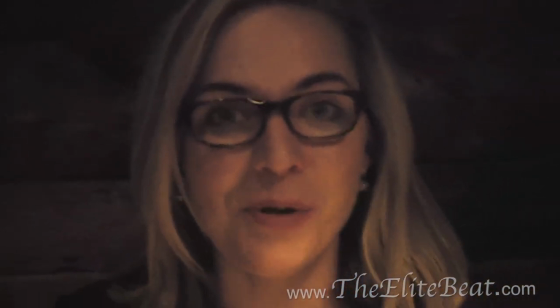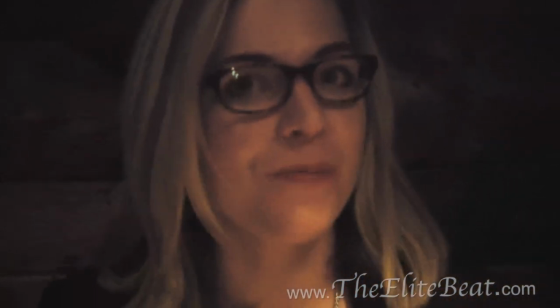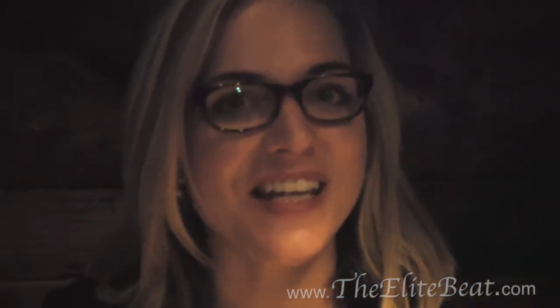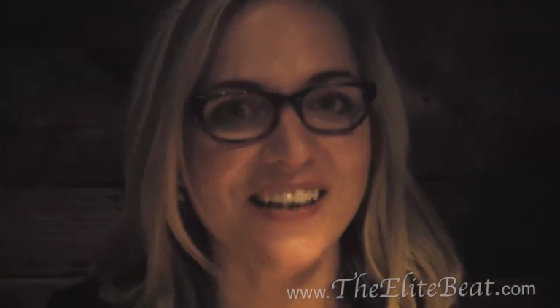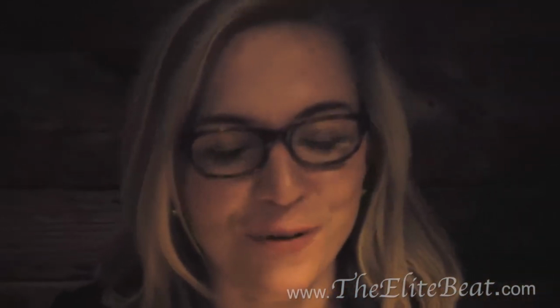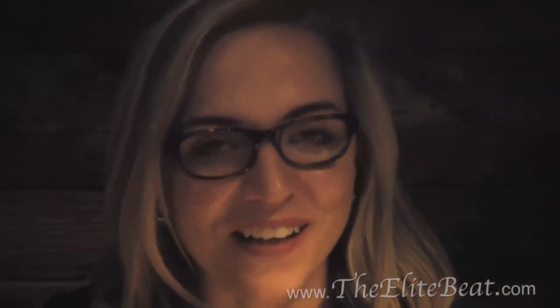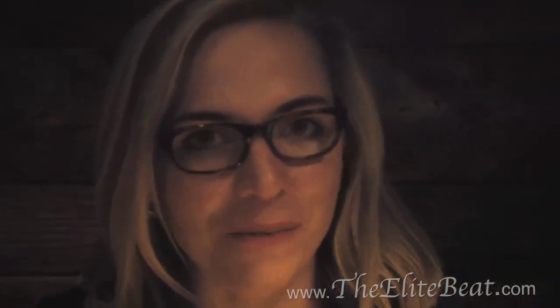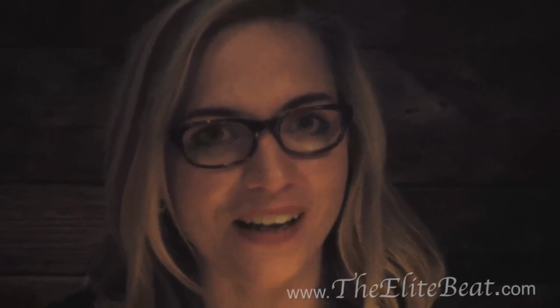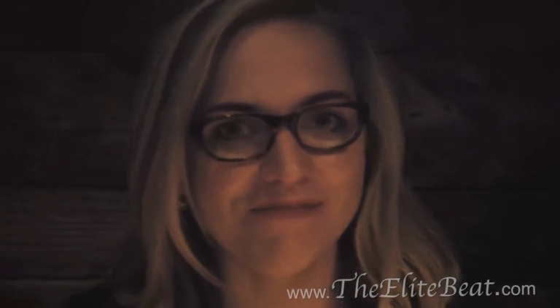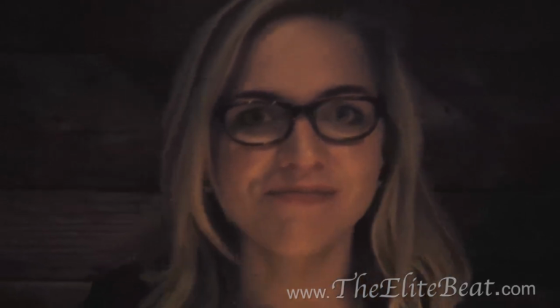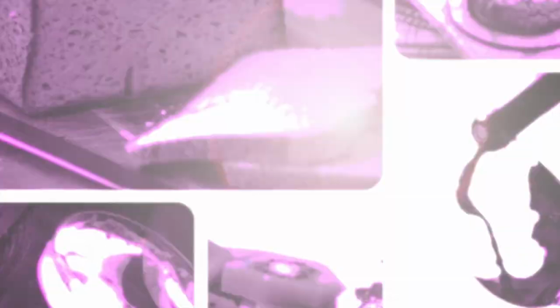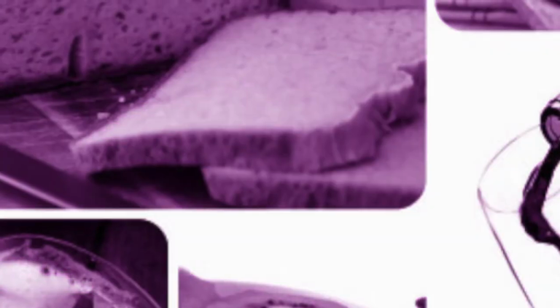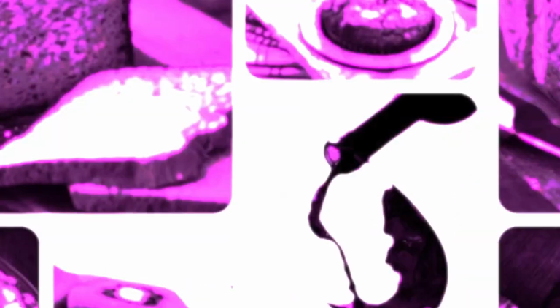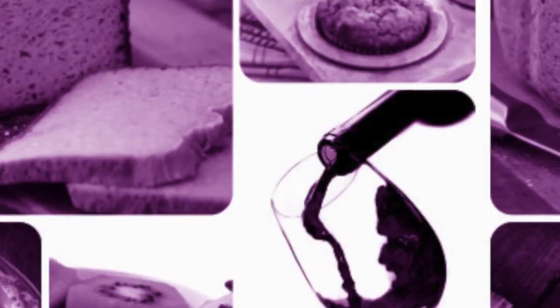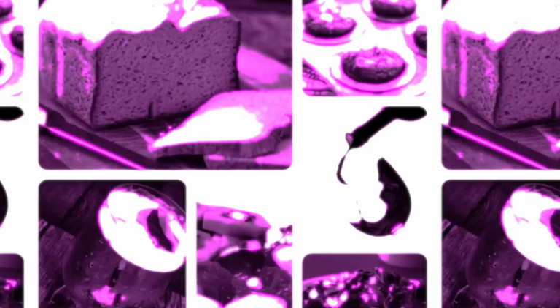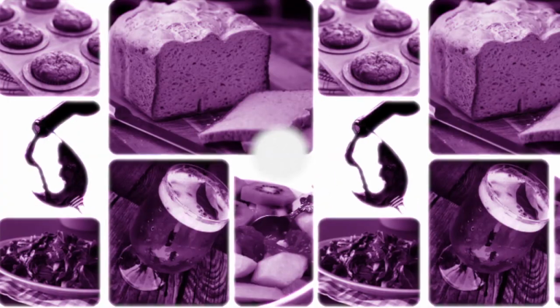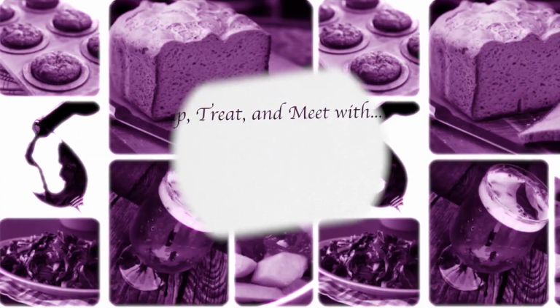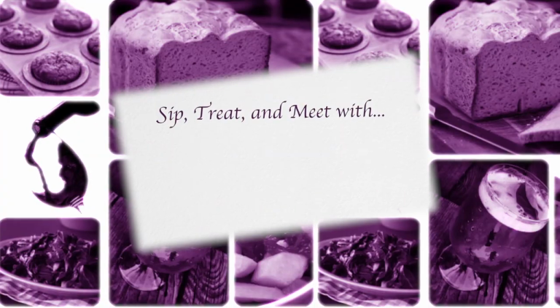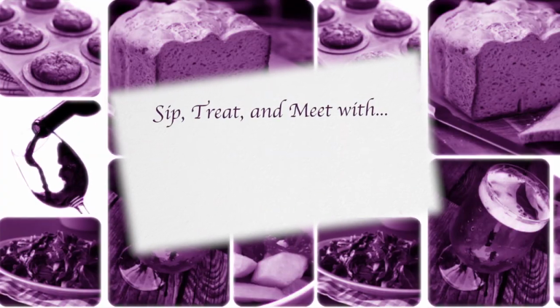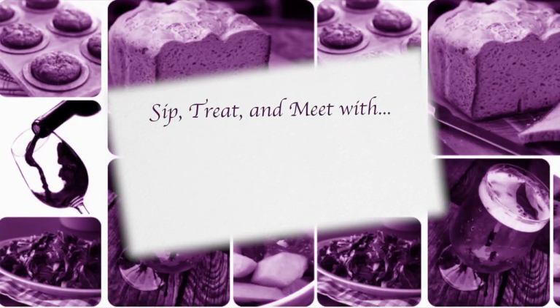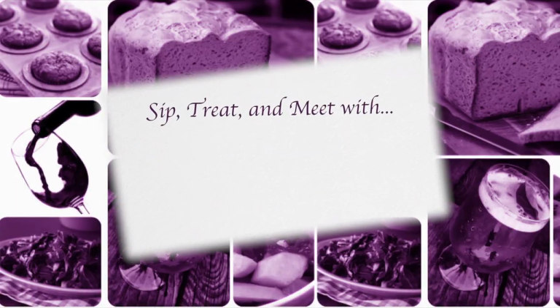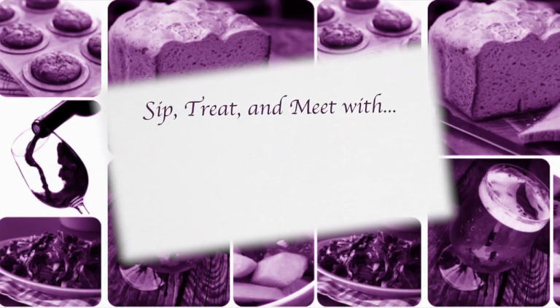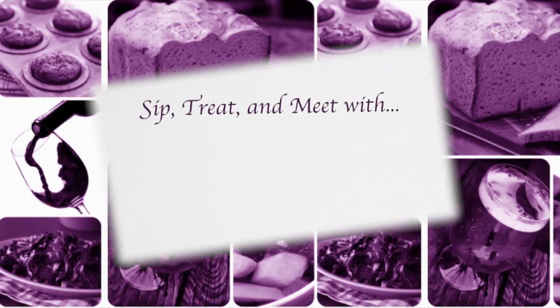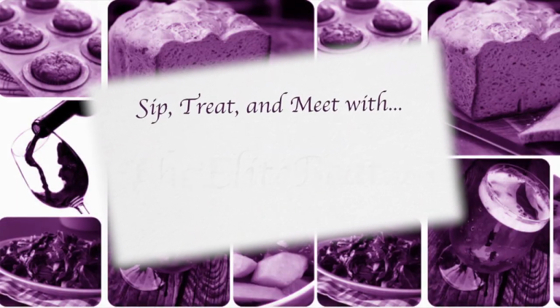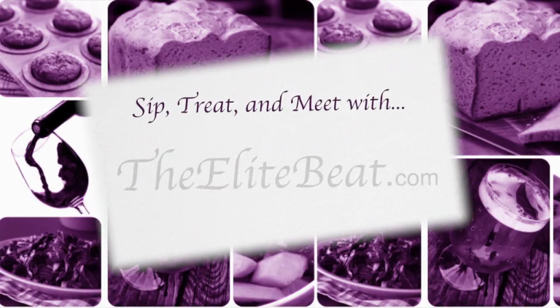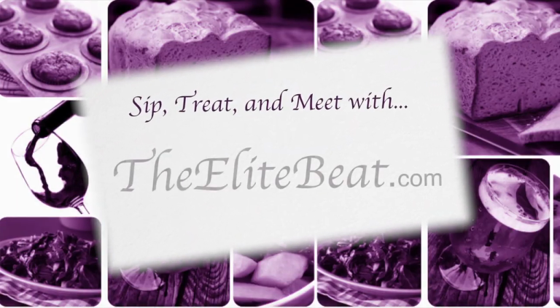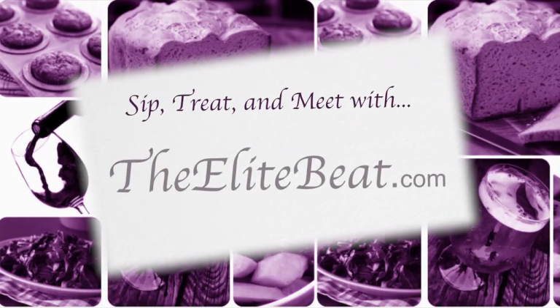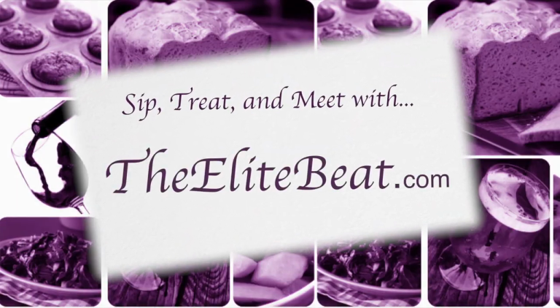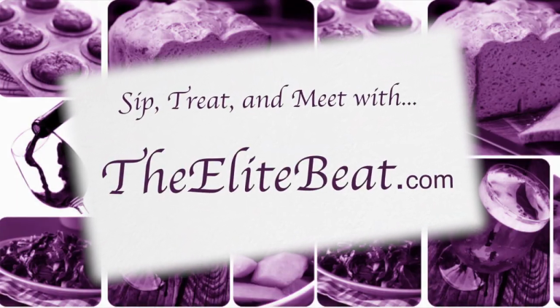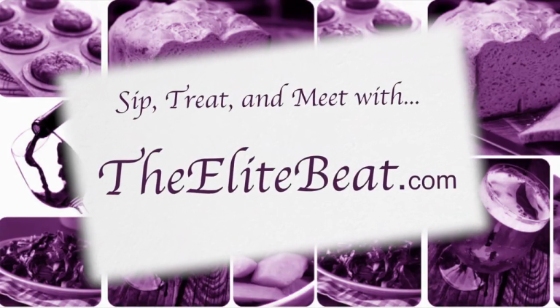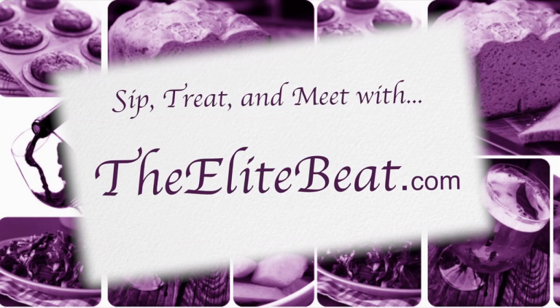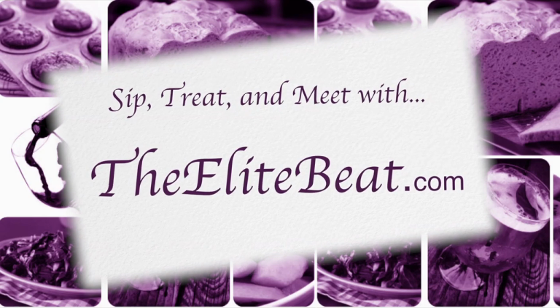Bon Appétit from the Elite Beat. For more of my foodie adventures, visit TheEliteBeat.com.